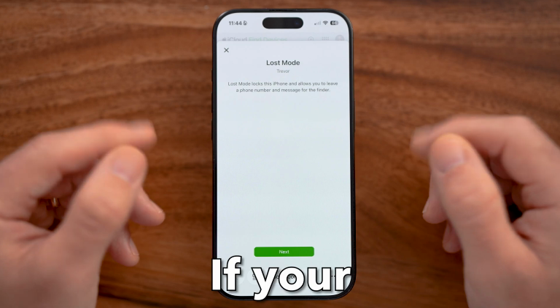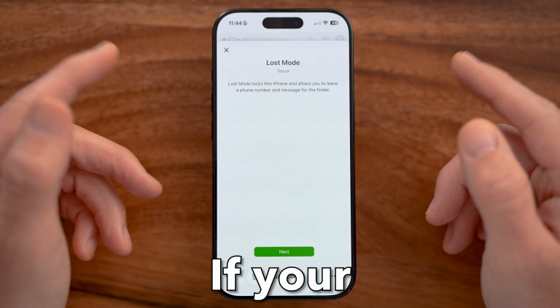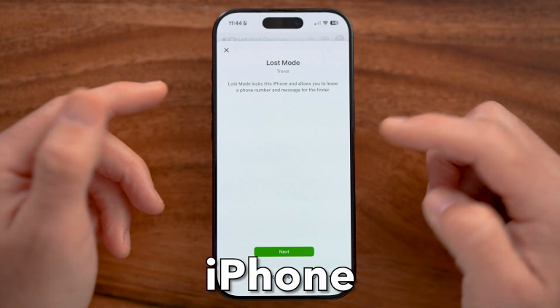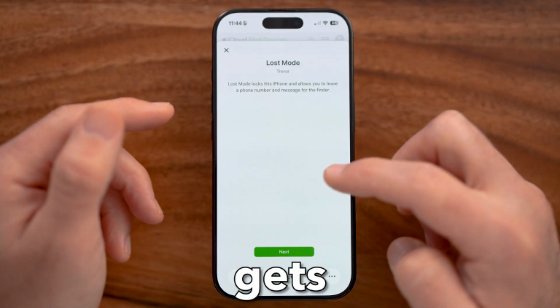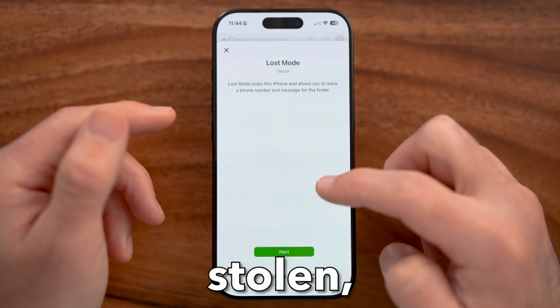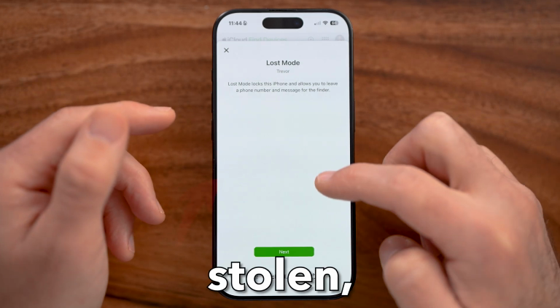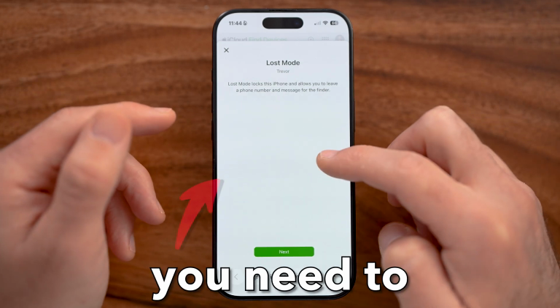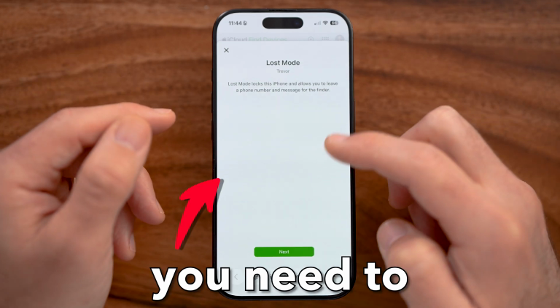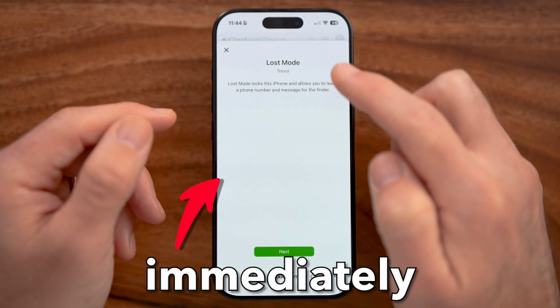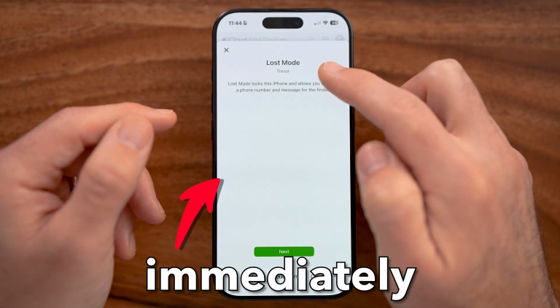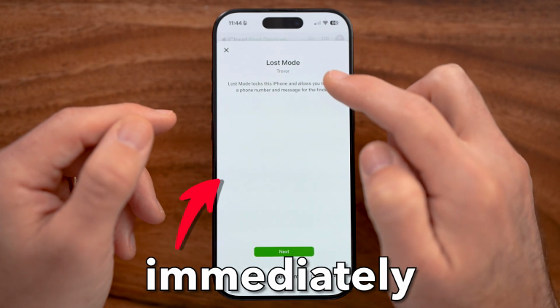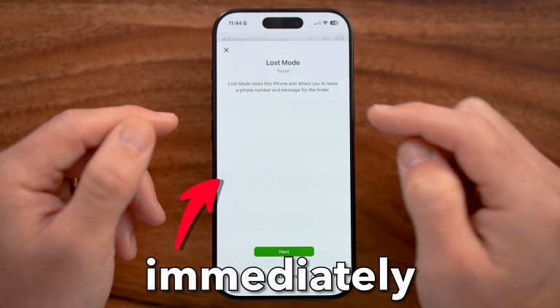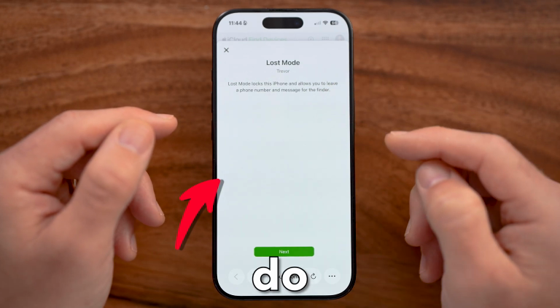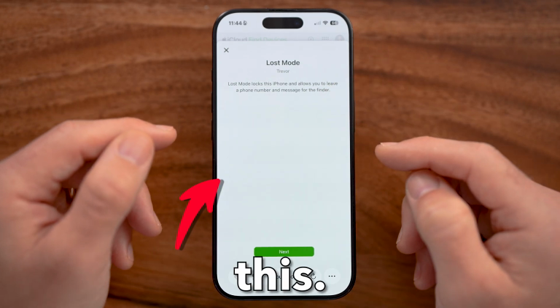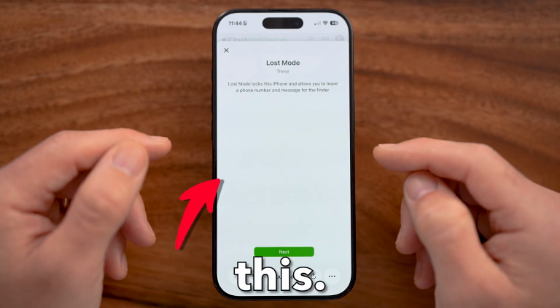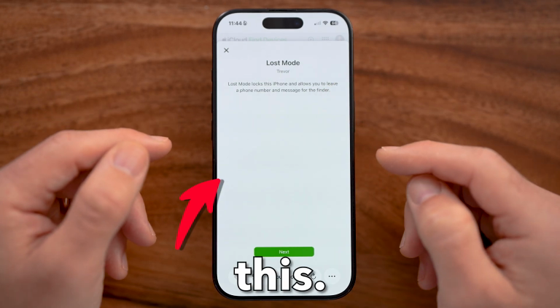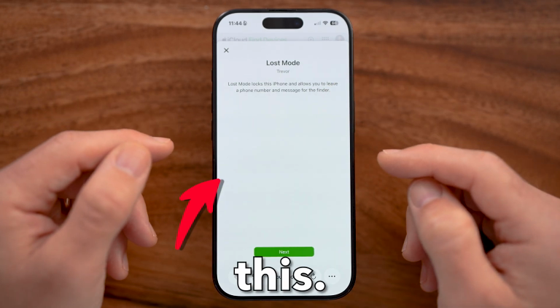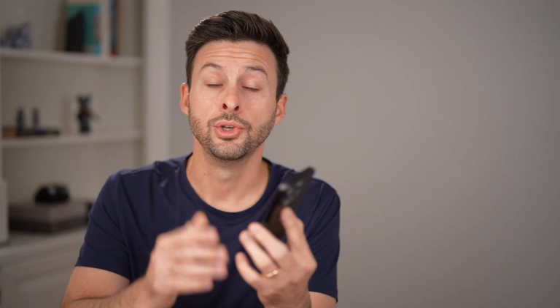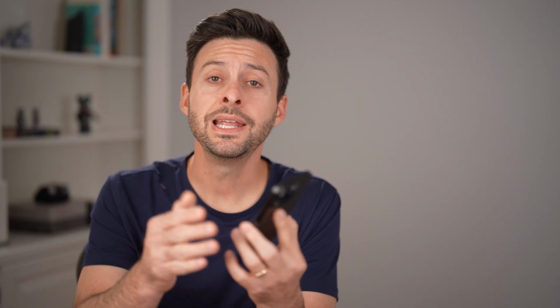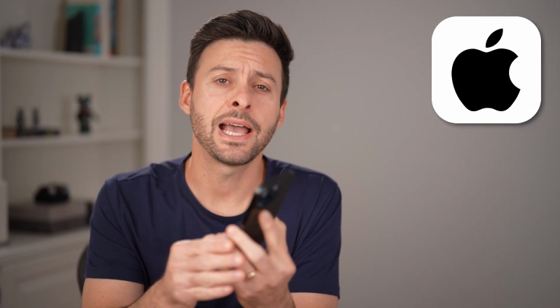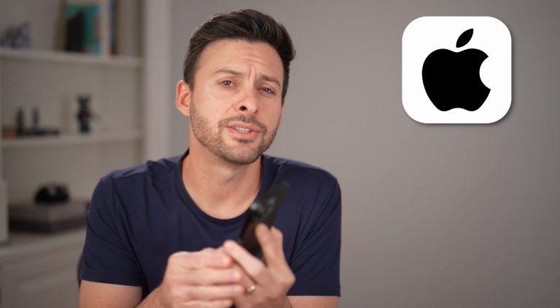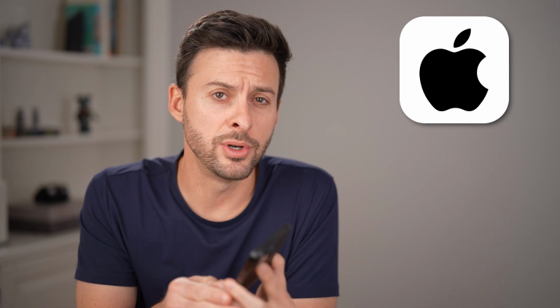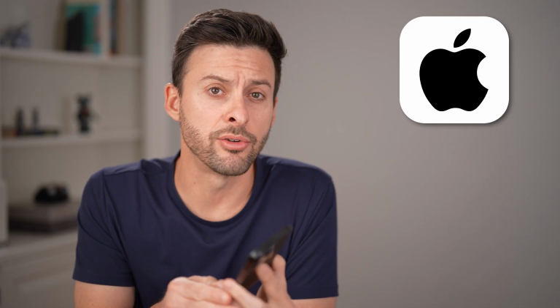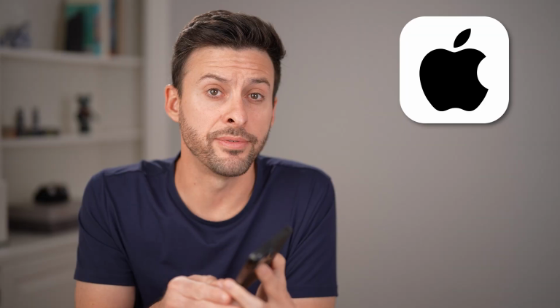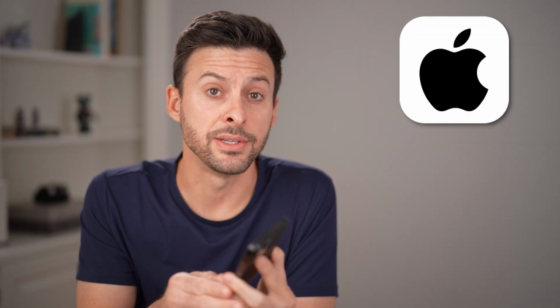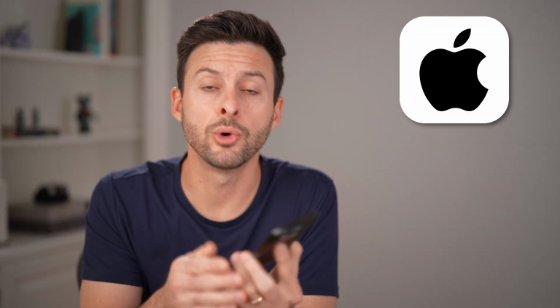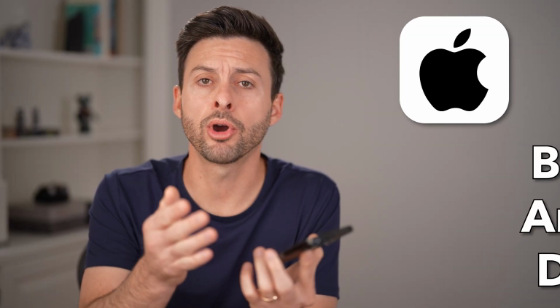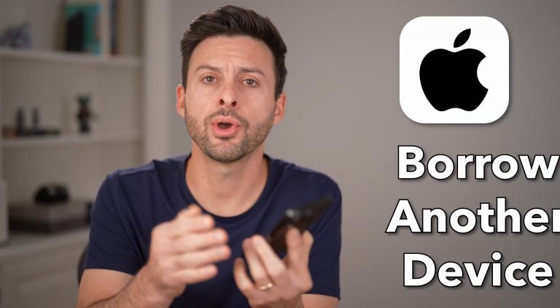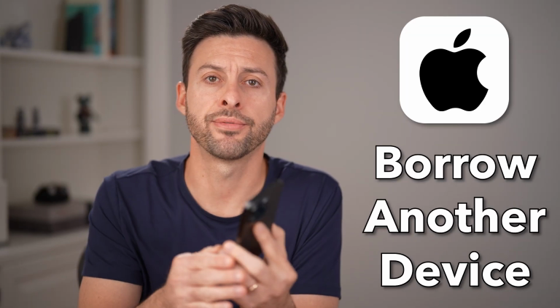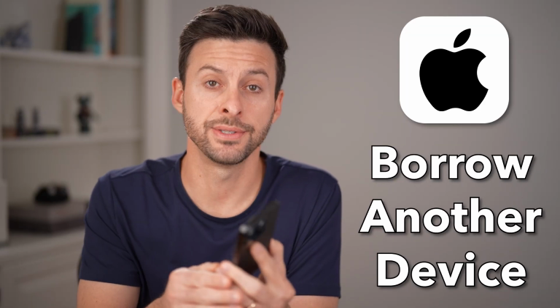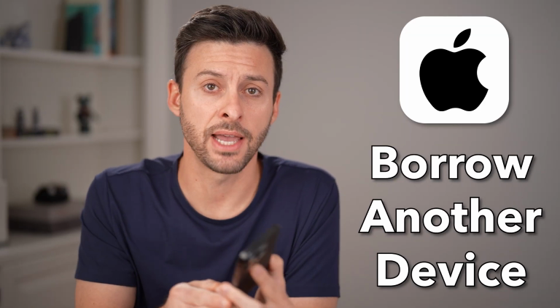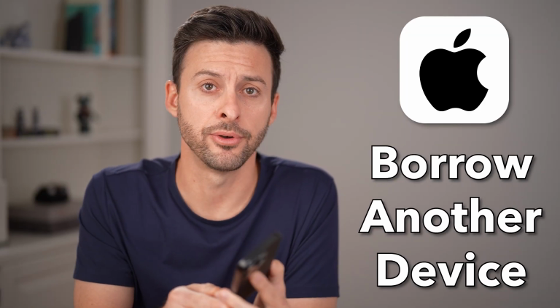If your iPhone gets stolen, you need to immediately do this. You need access to another device, so borrow a friend's iPhone.